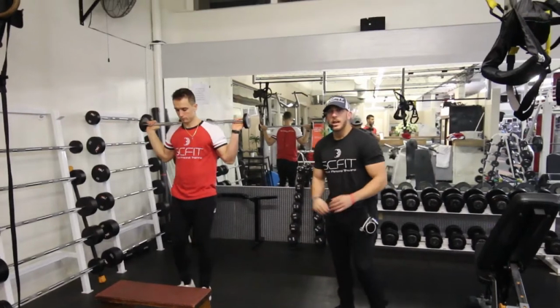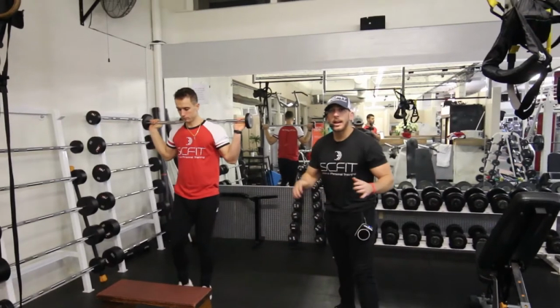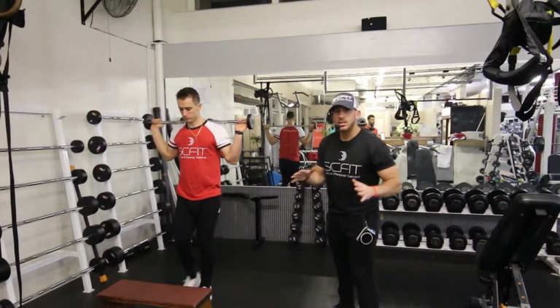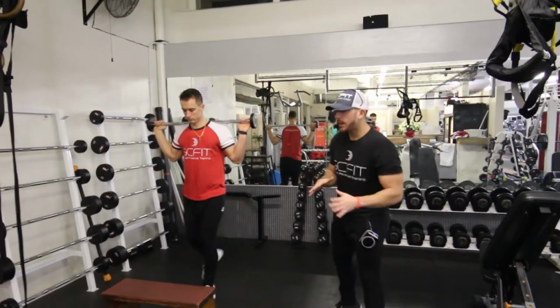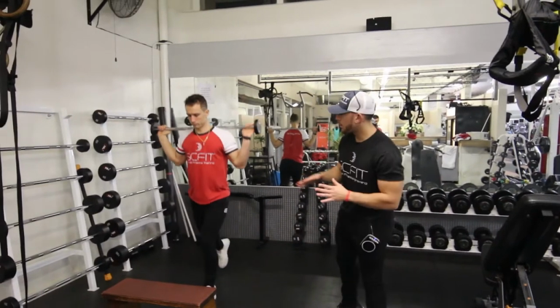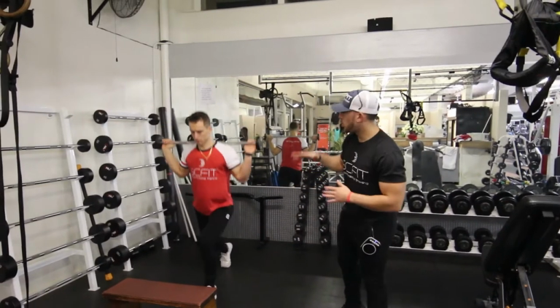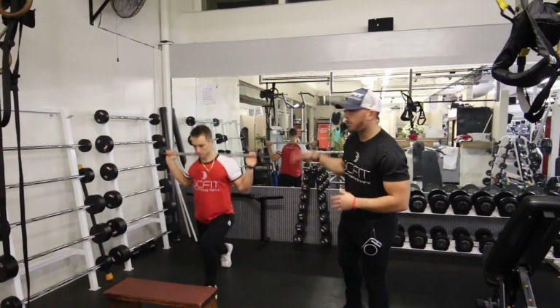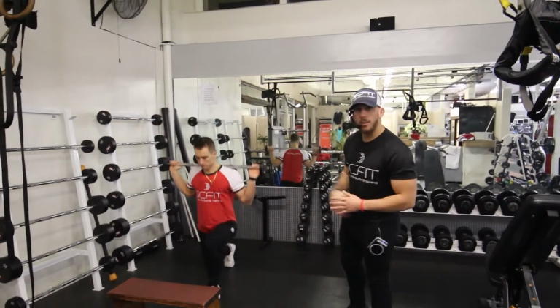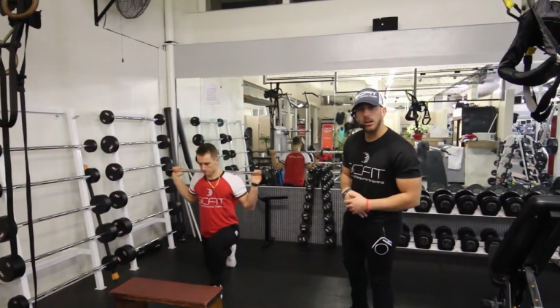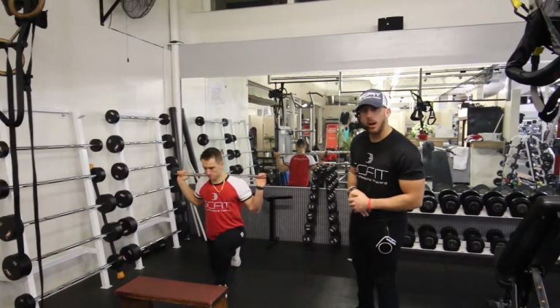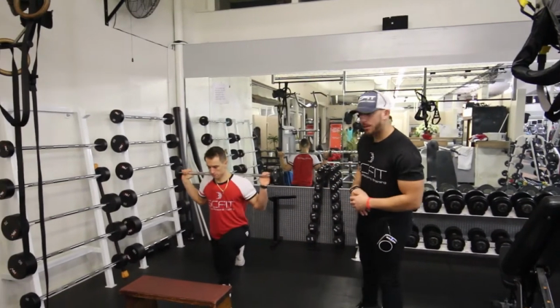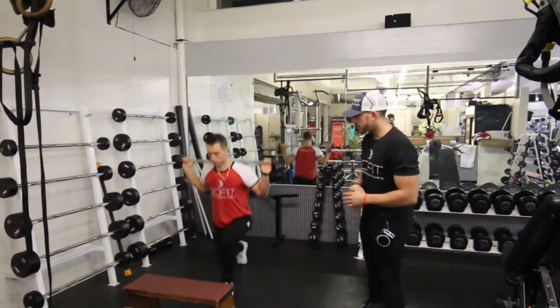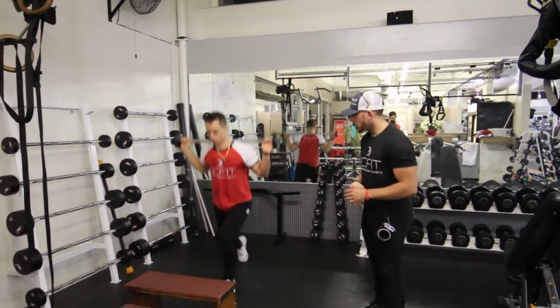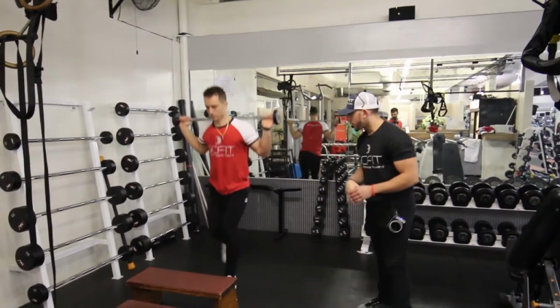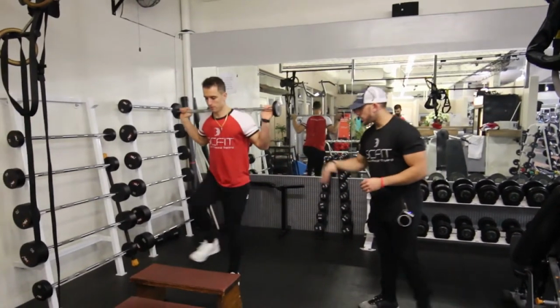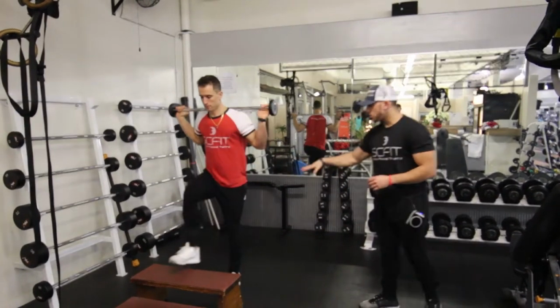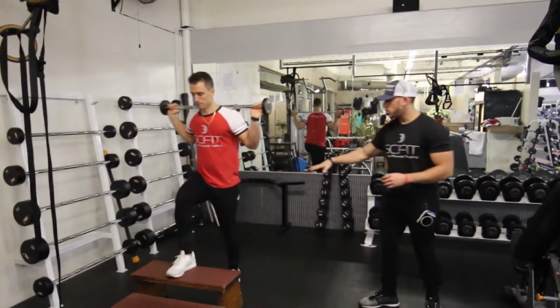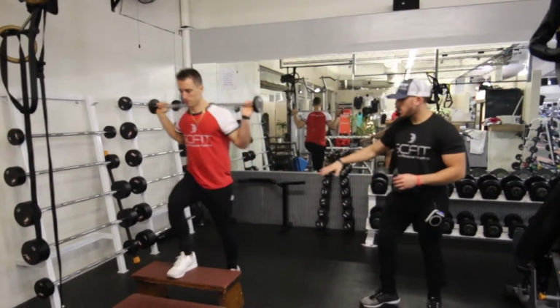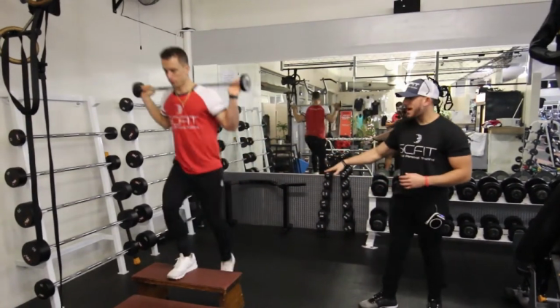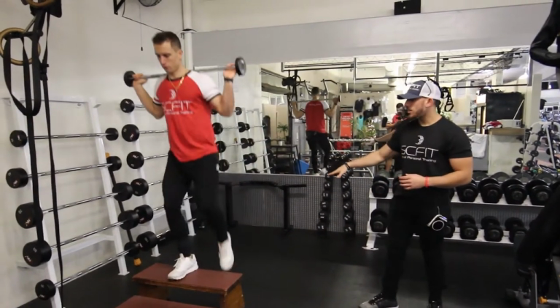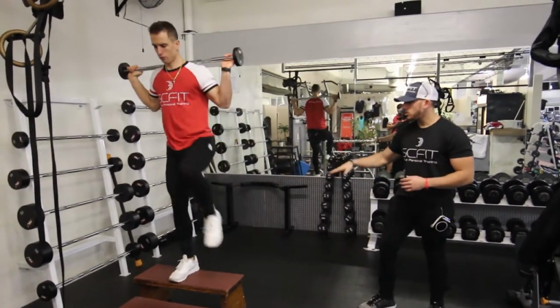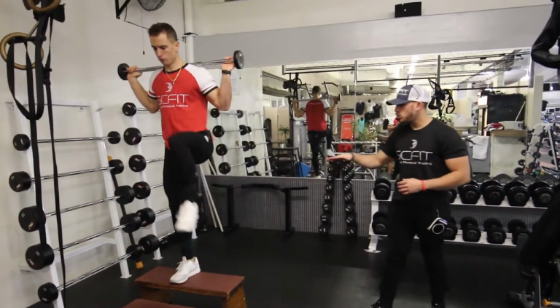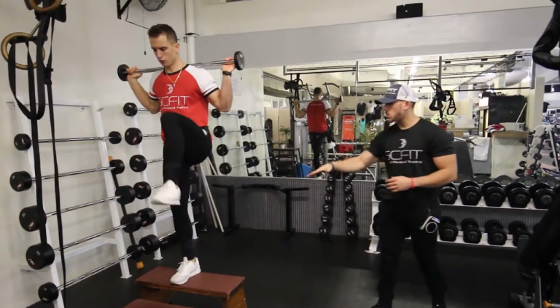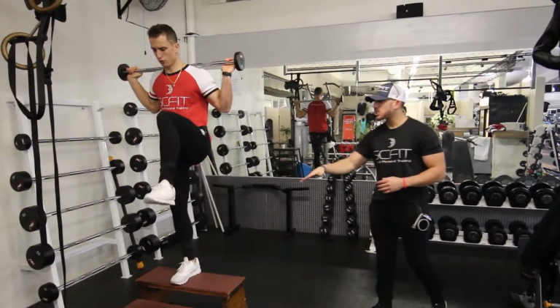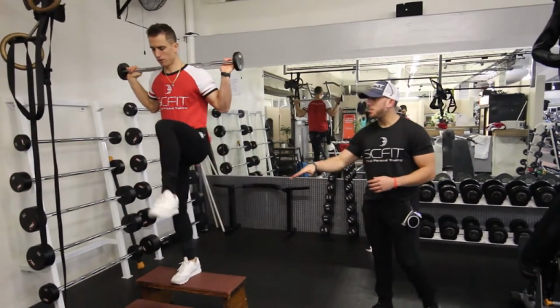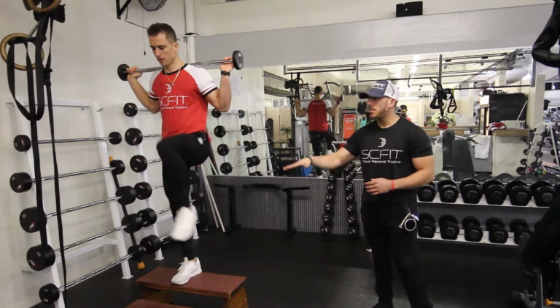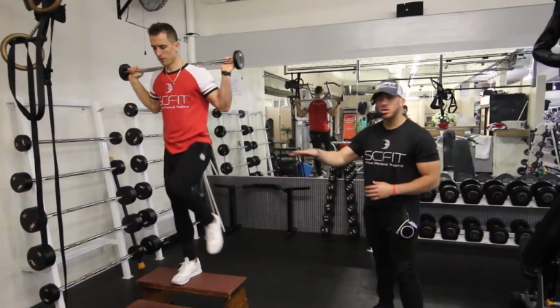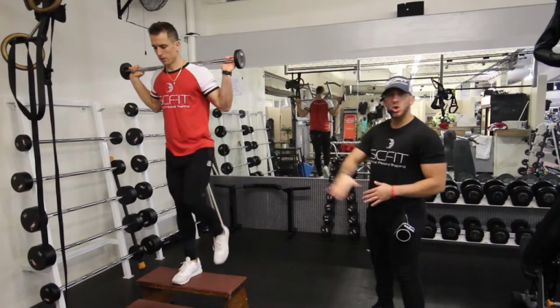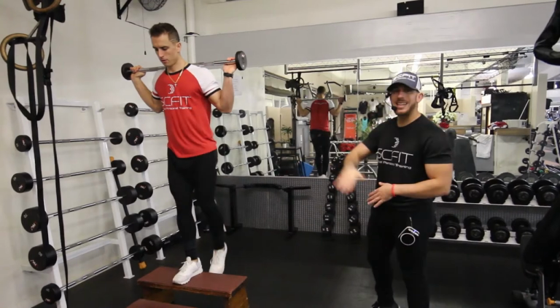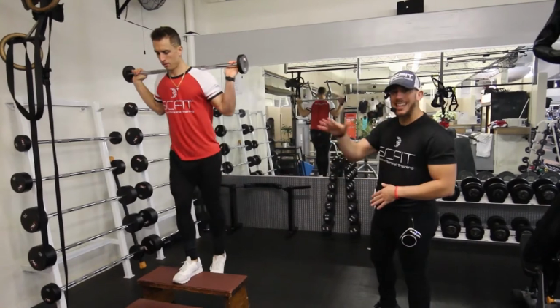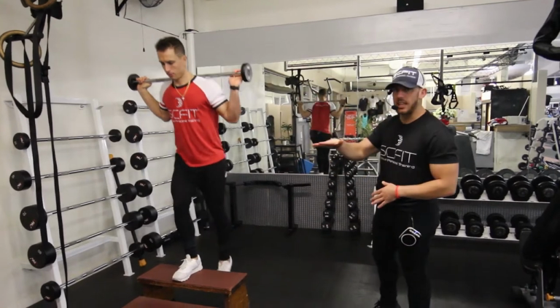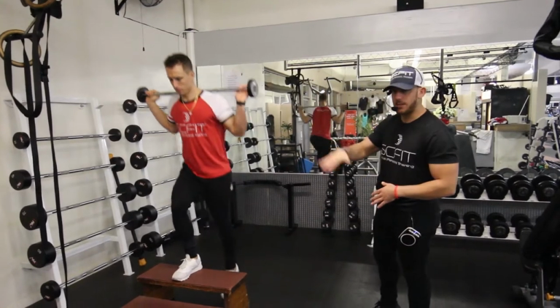Hey guys, so right here we're going to do a barbell complex. The first thing you're going to do is a back lunge to a step up to a knee lift.